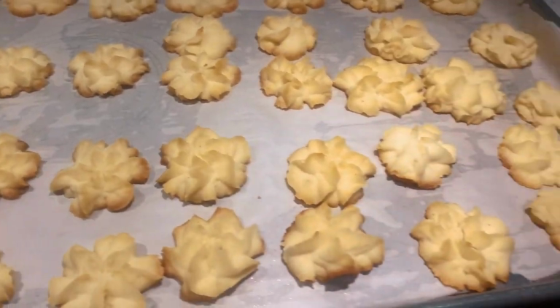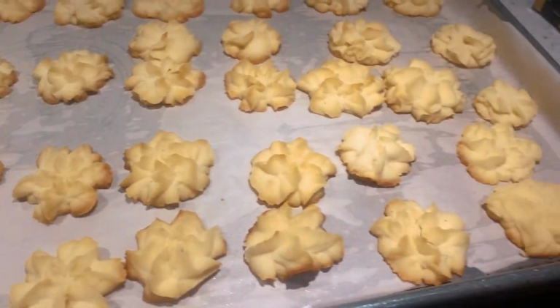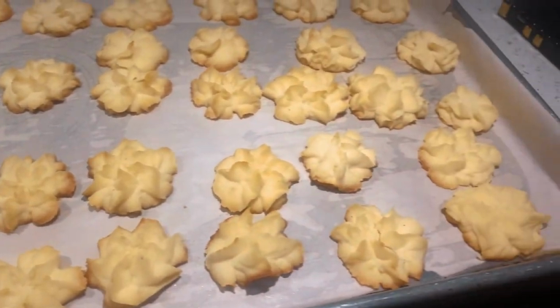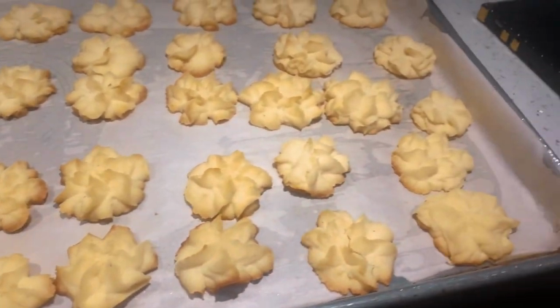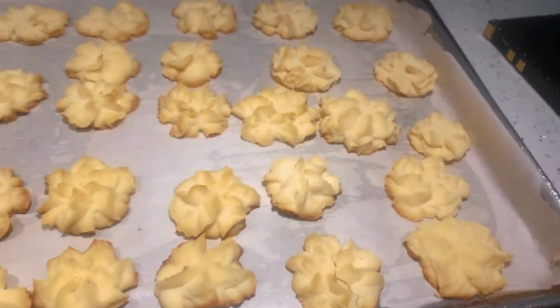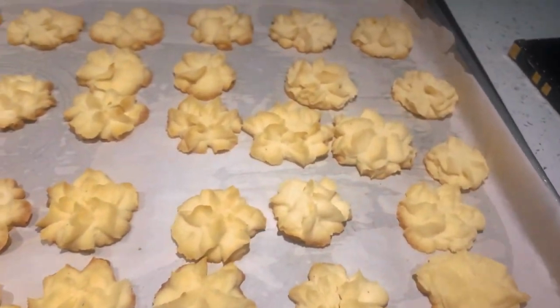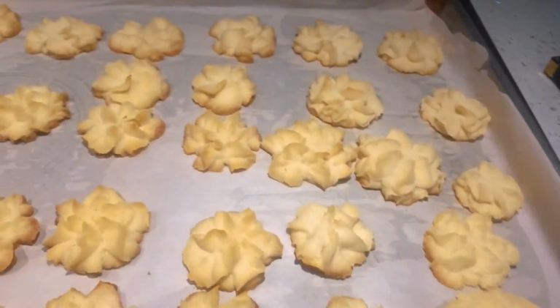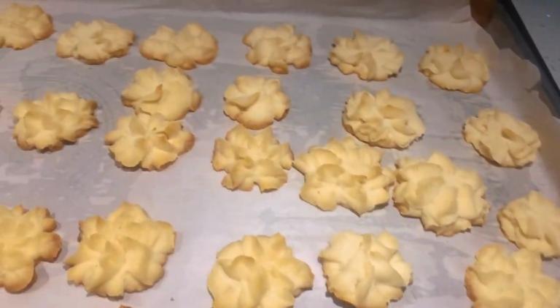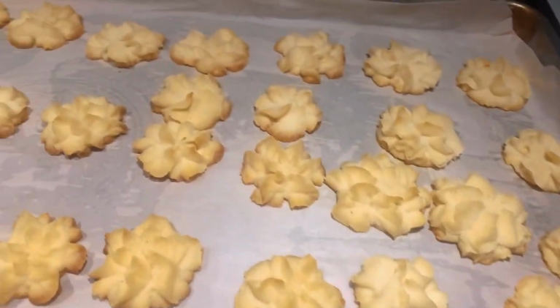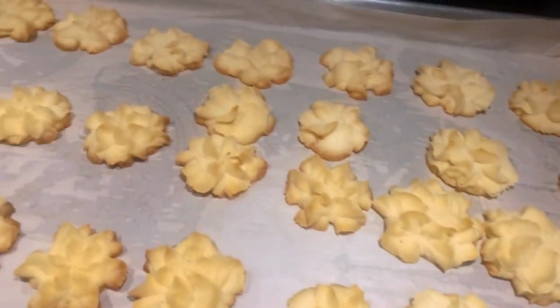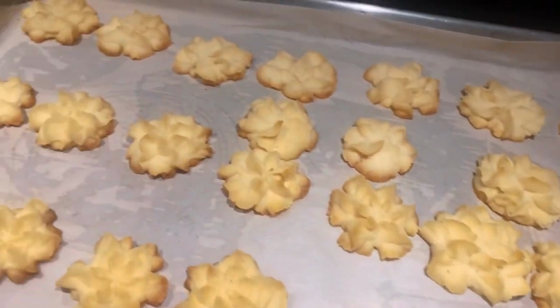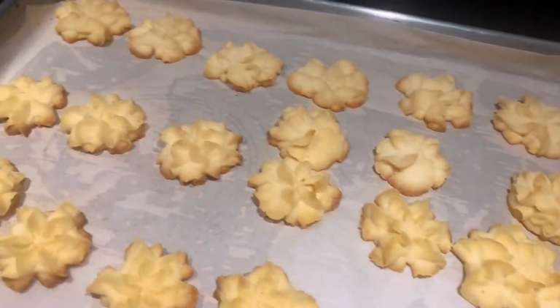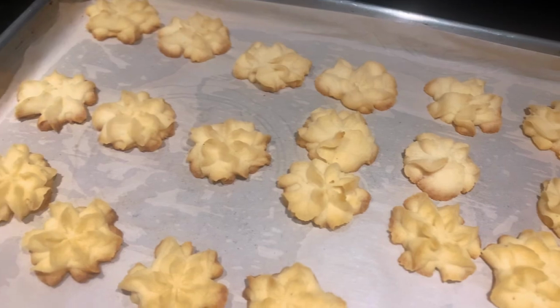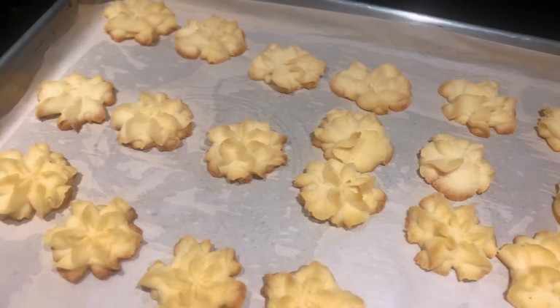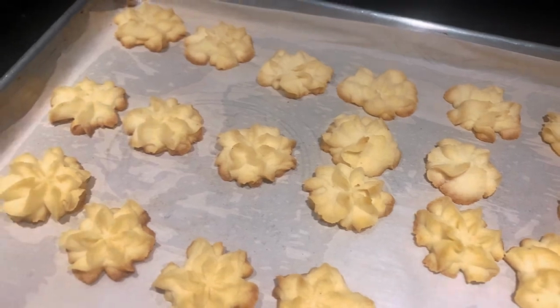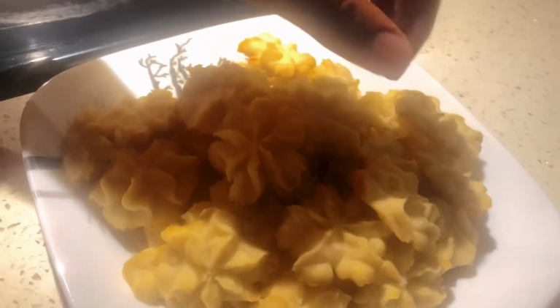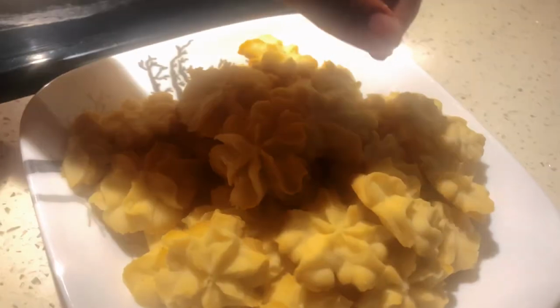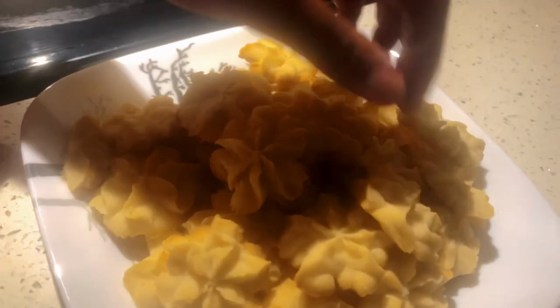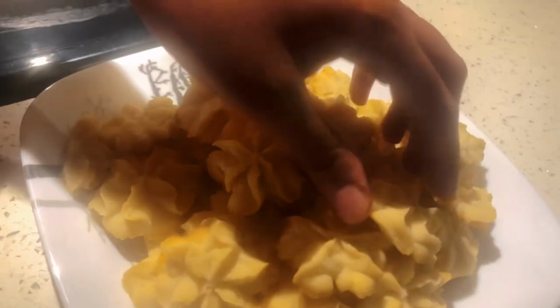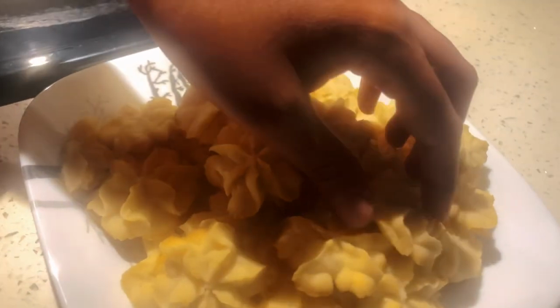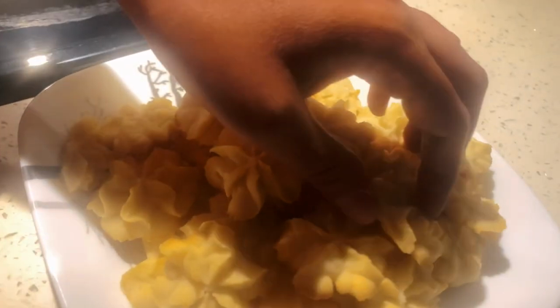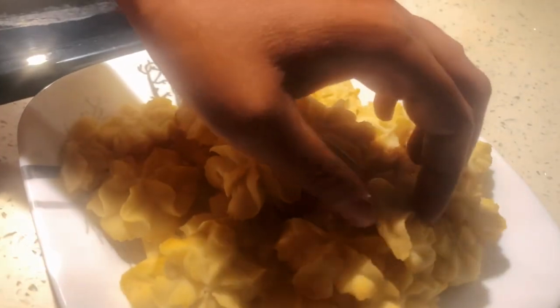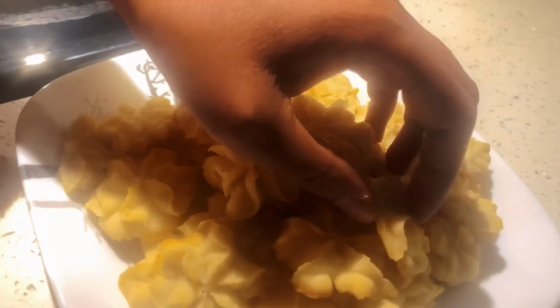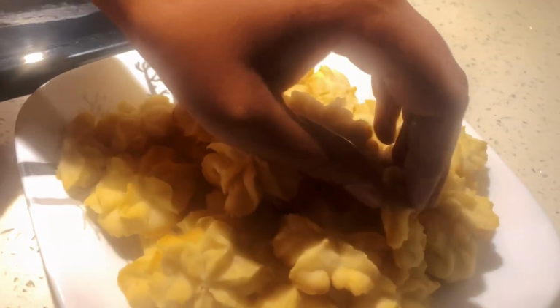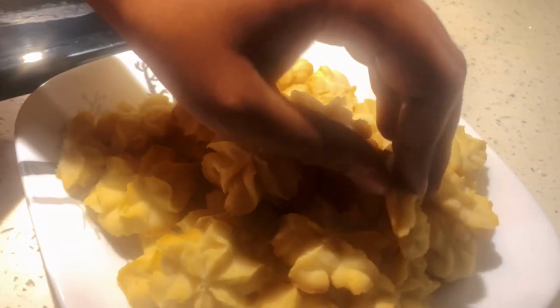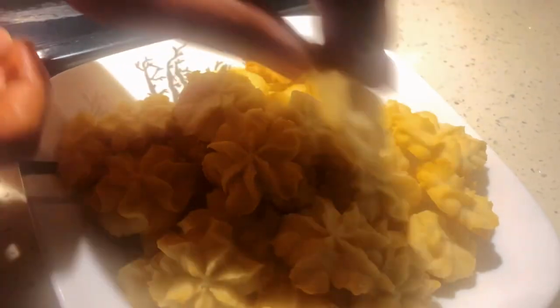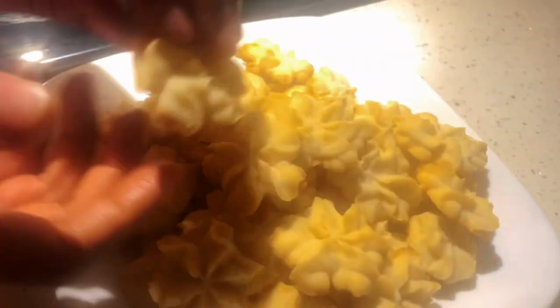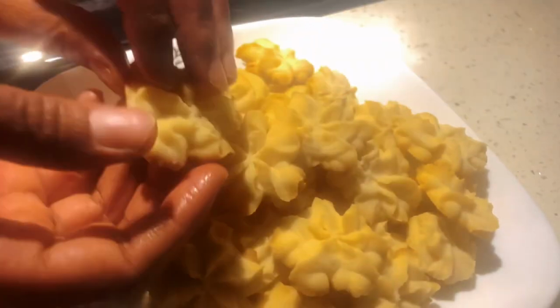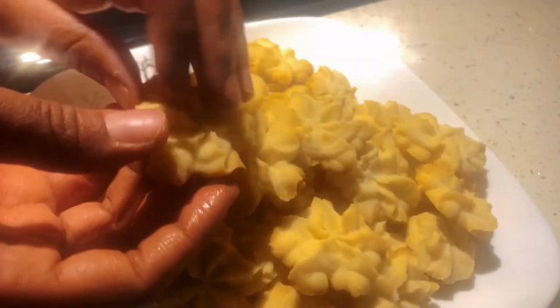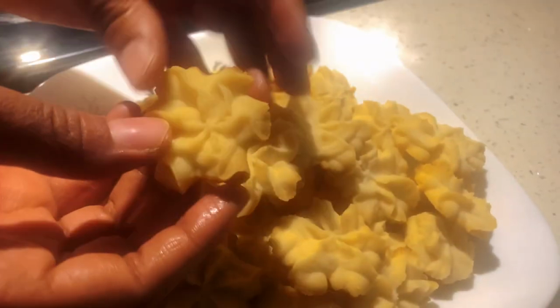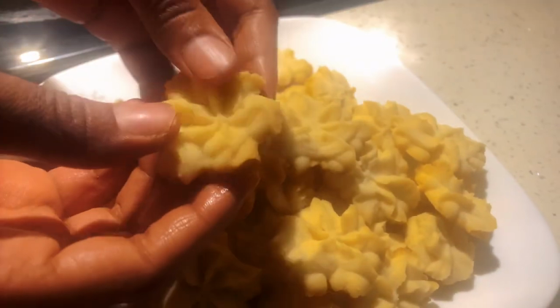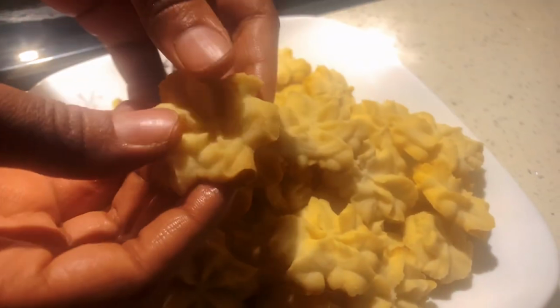There we have it. It looks really good. They're very soft.